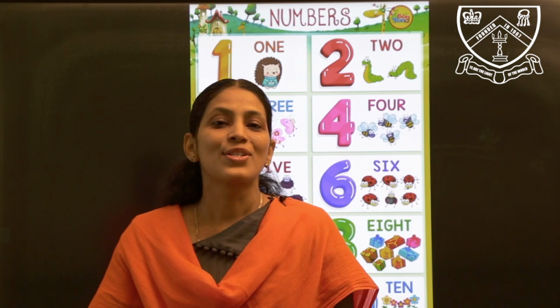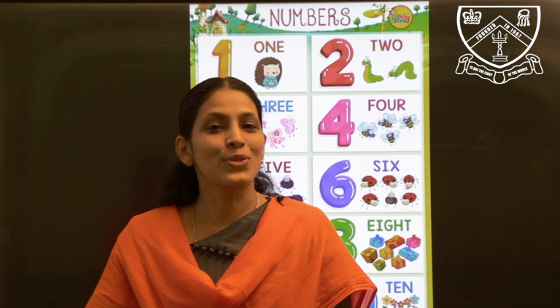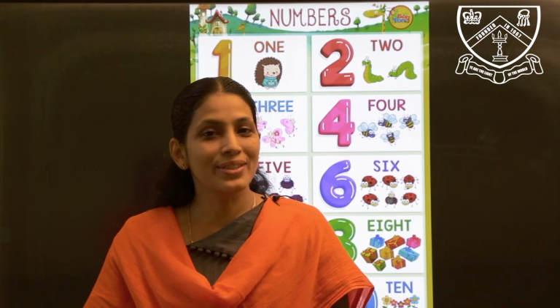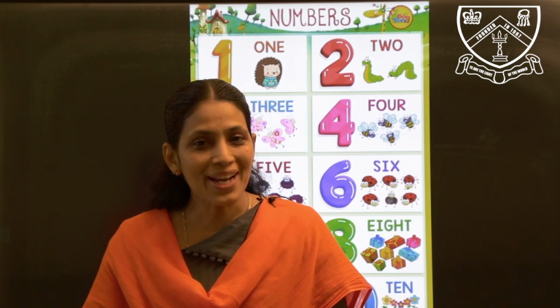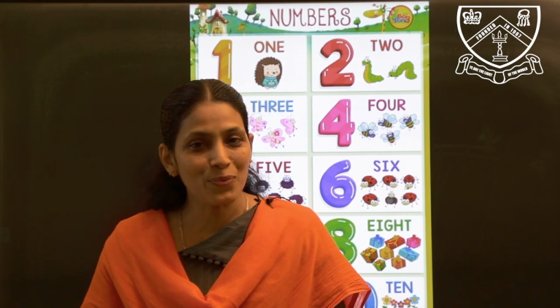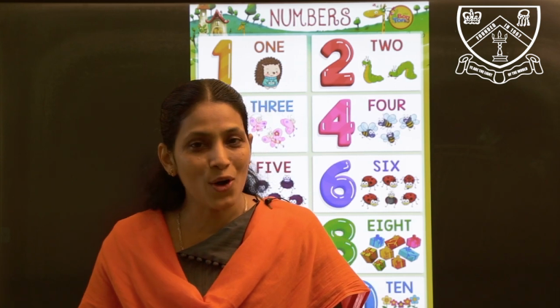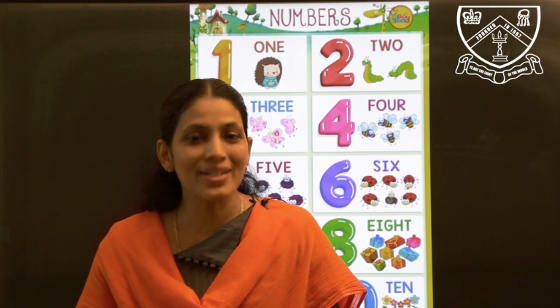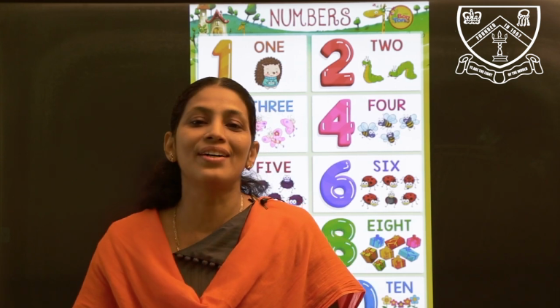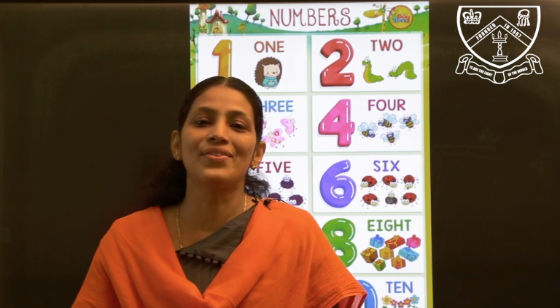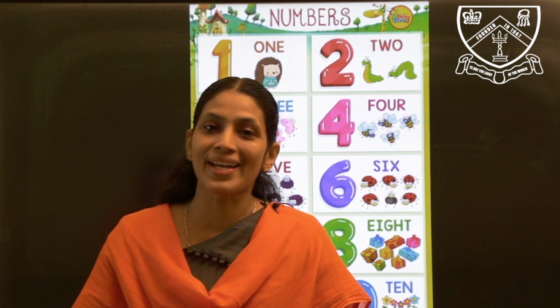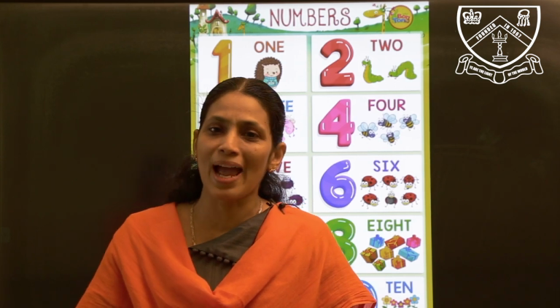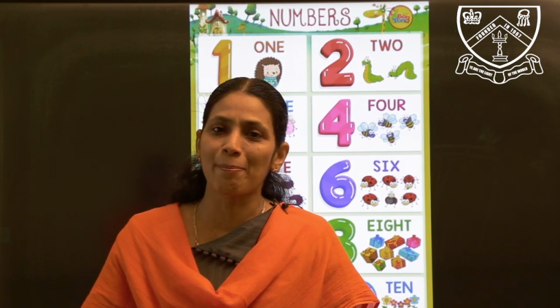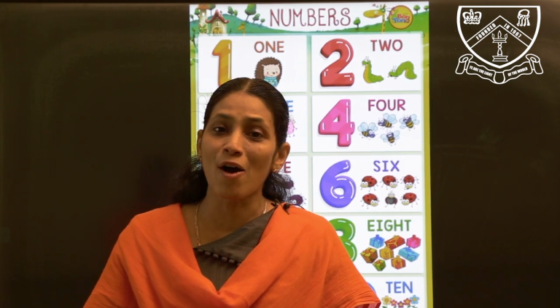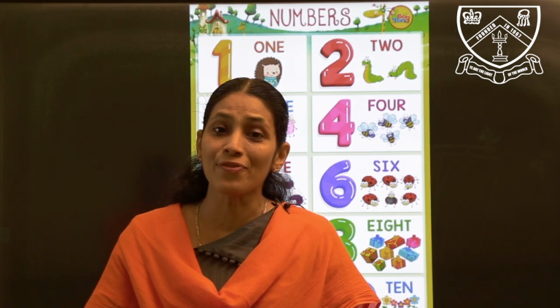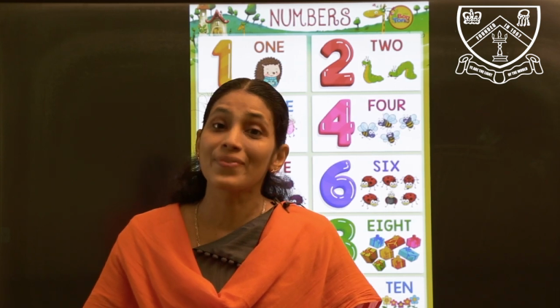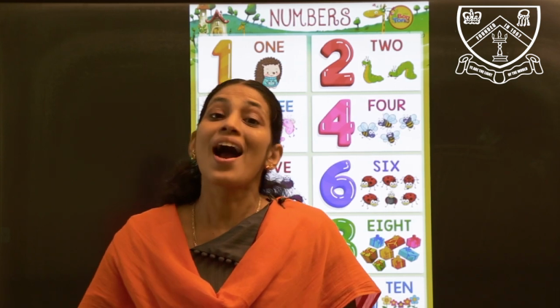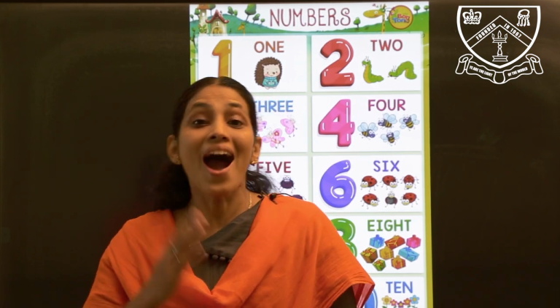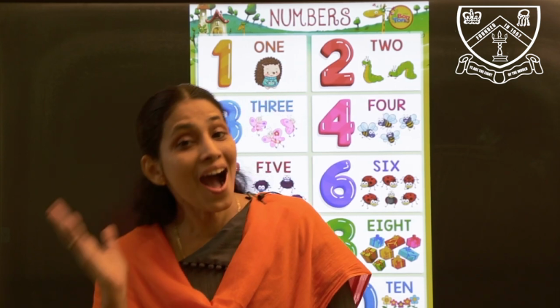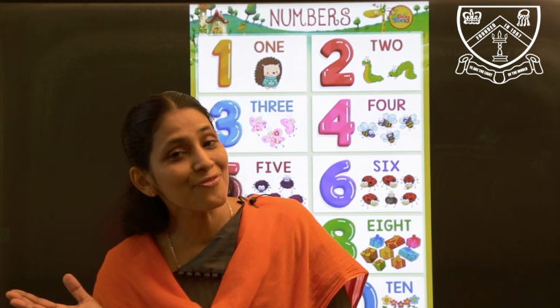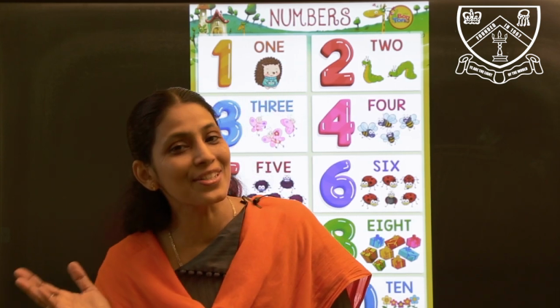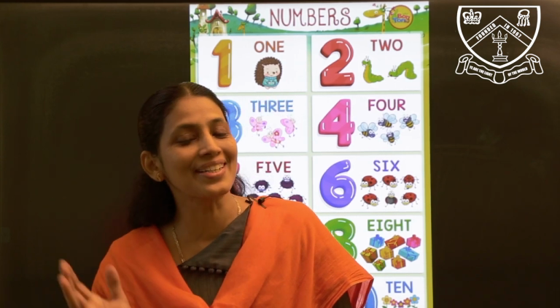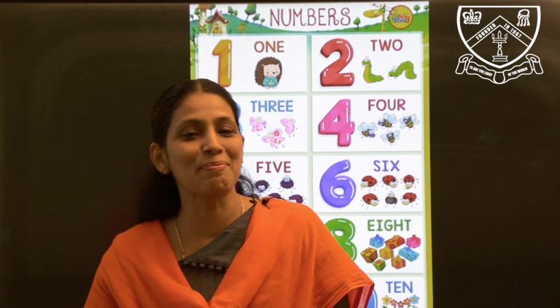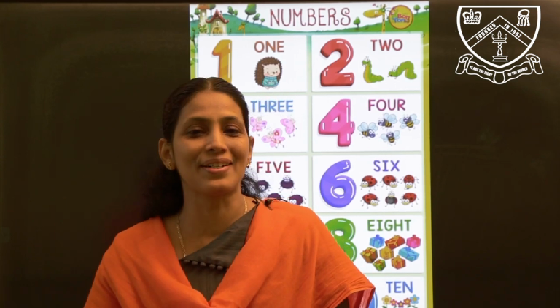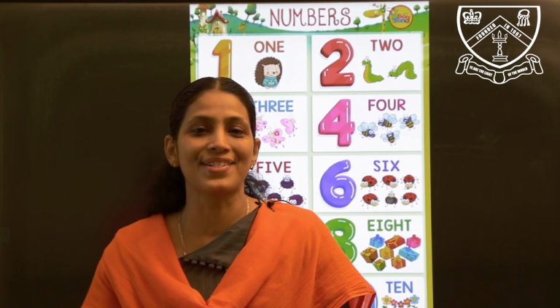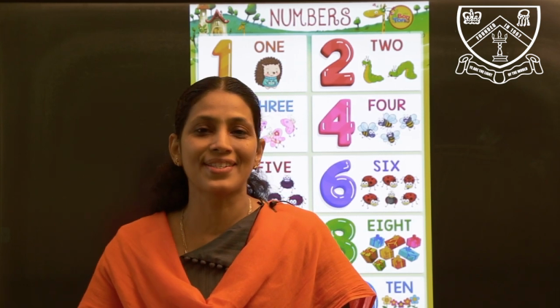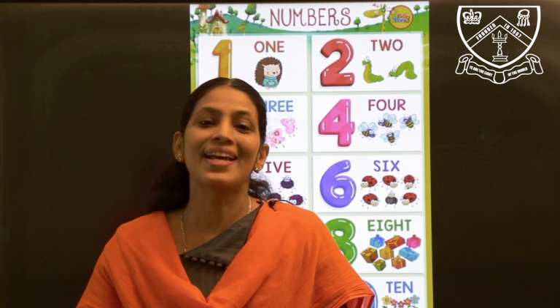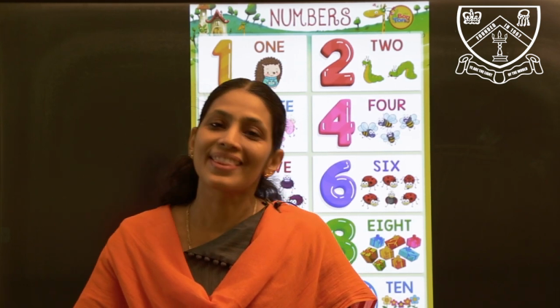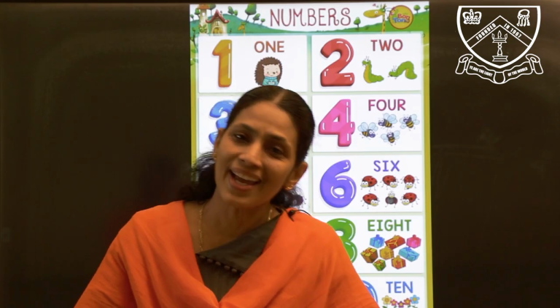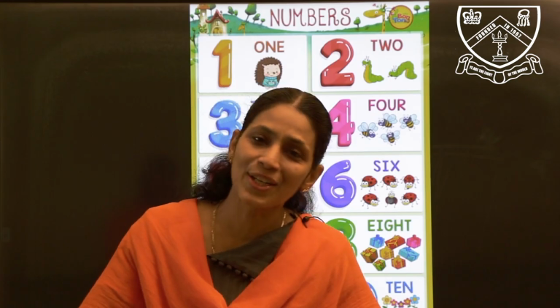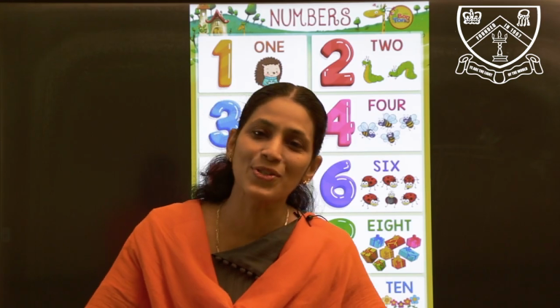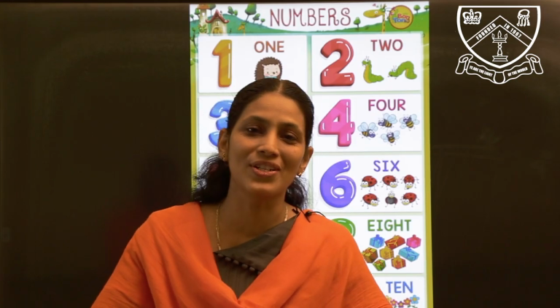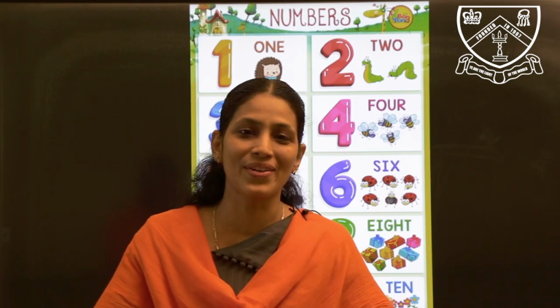So that was a recap of after numbers. Thank you, children.